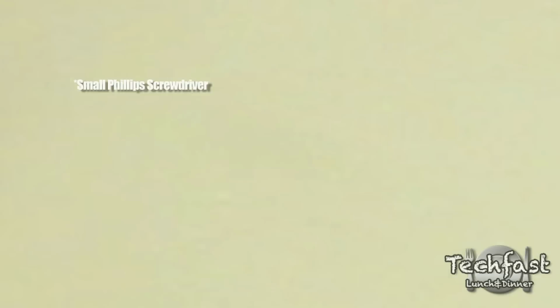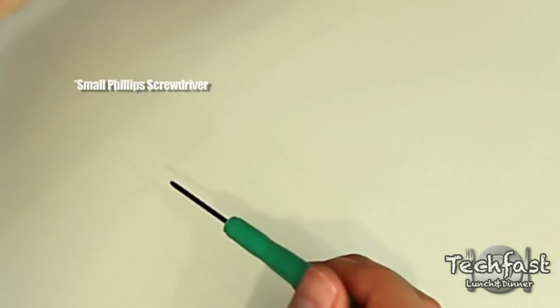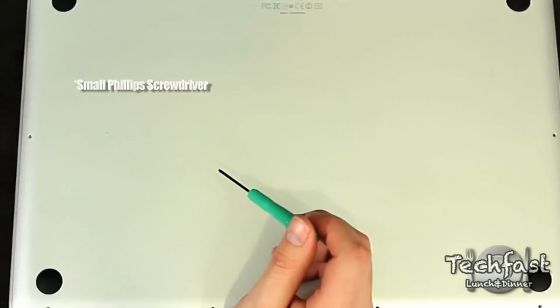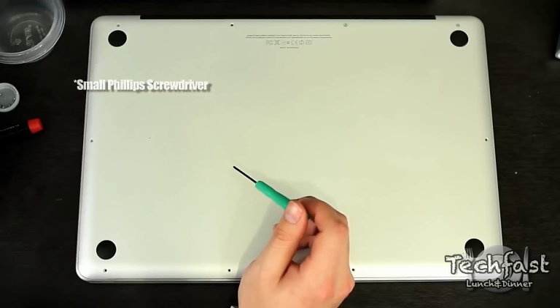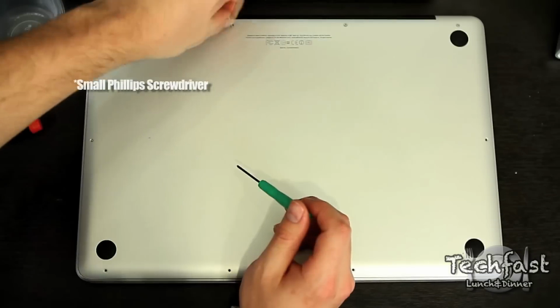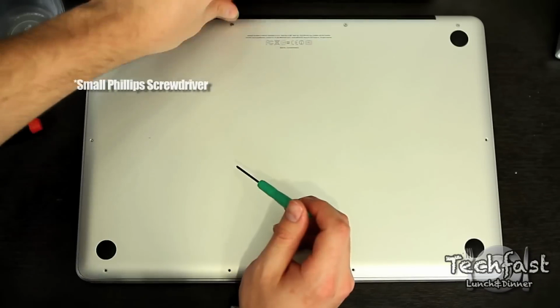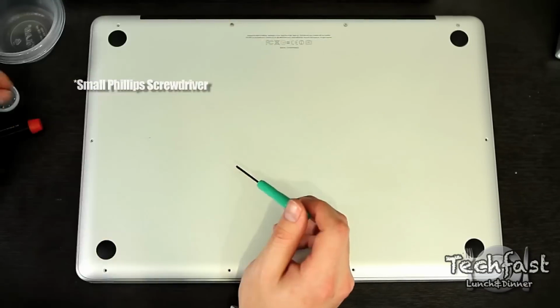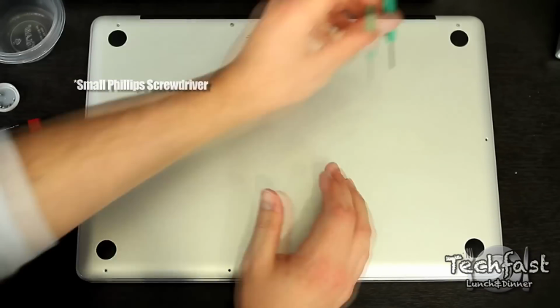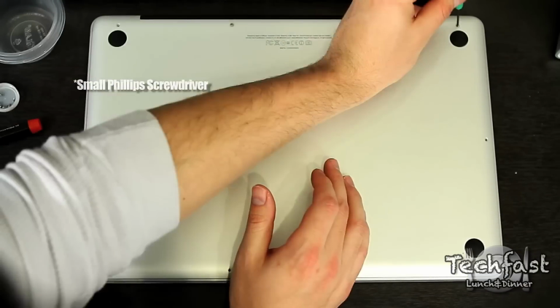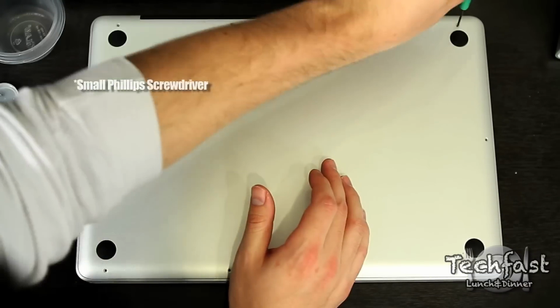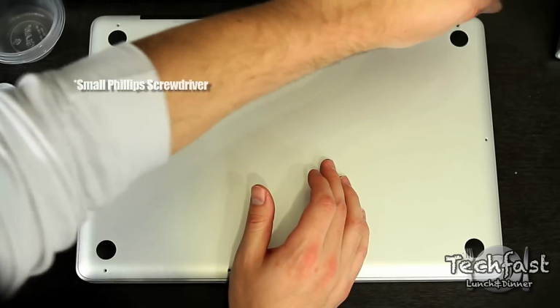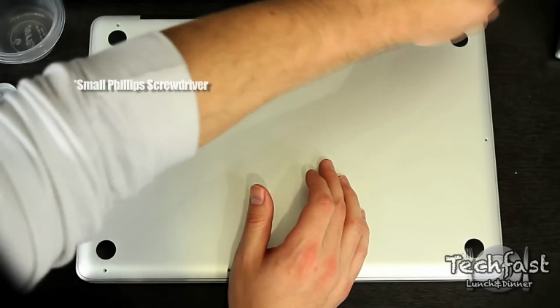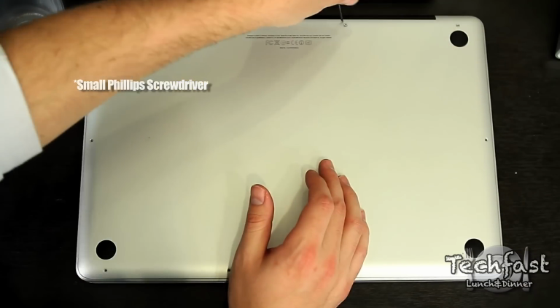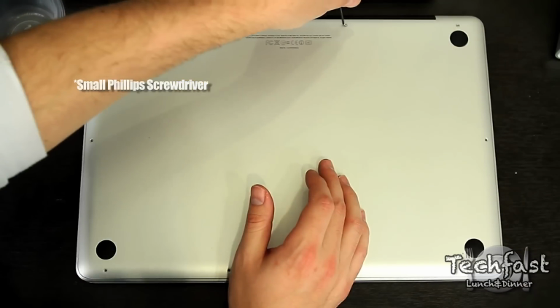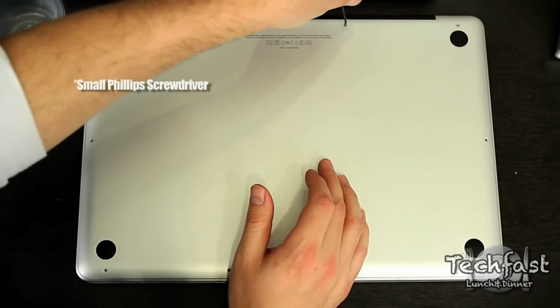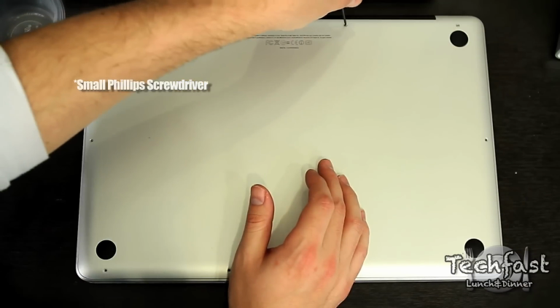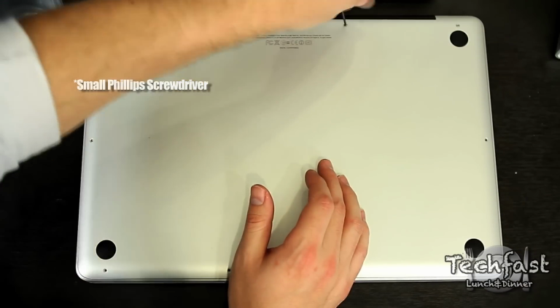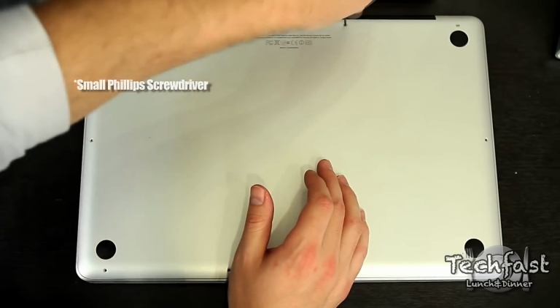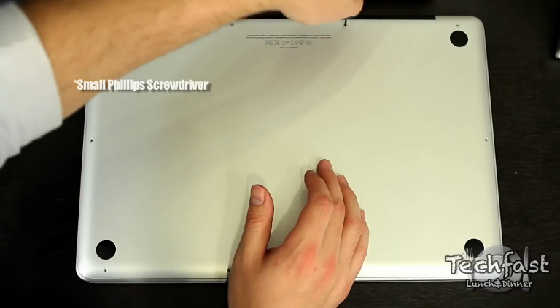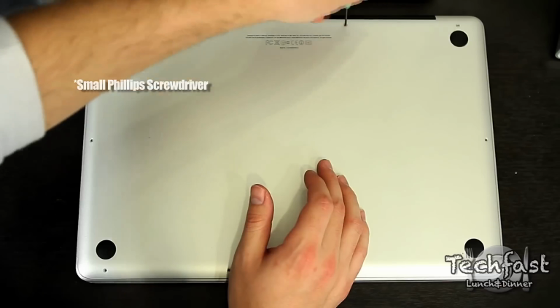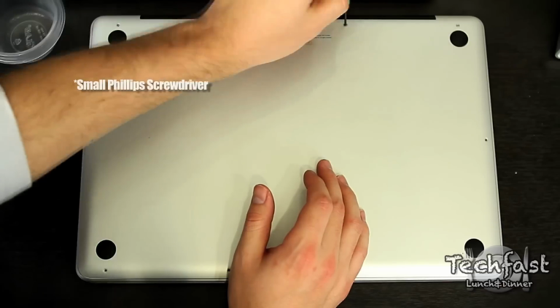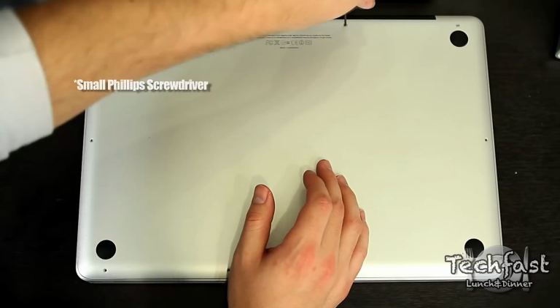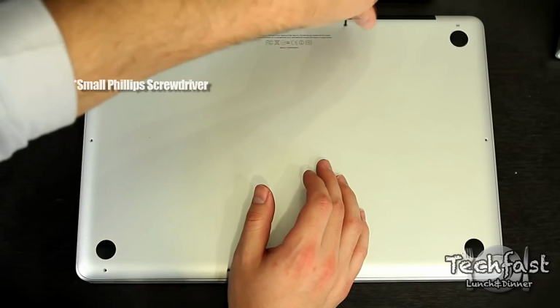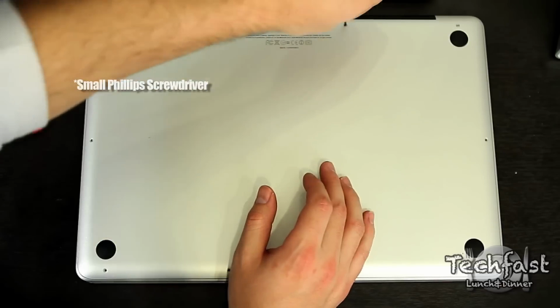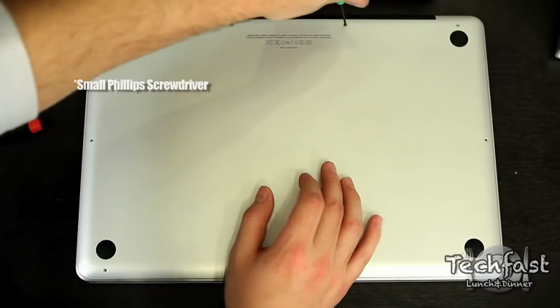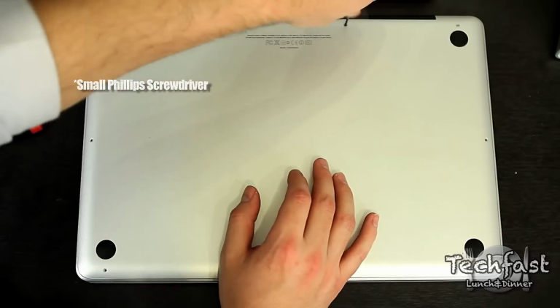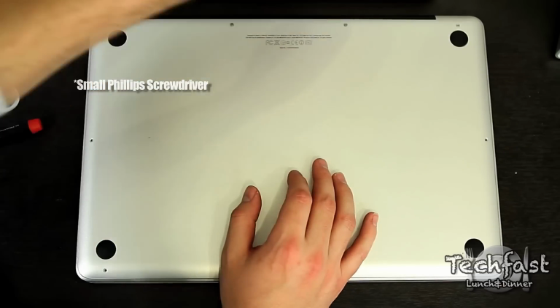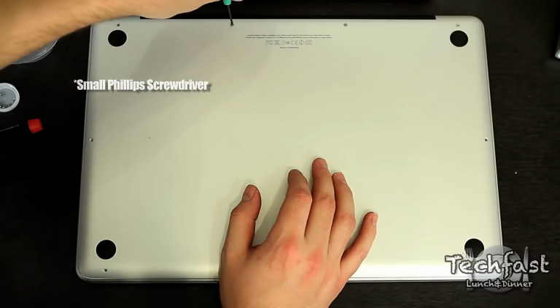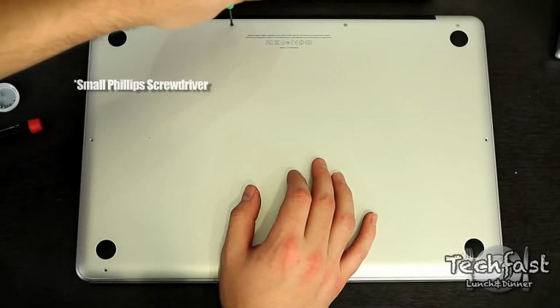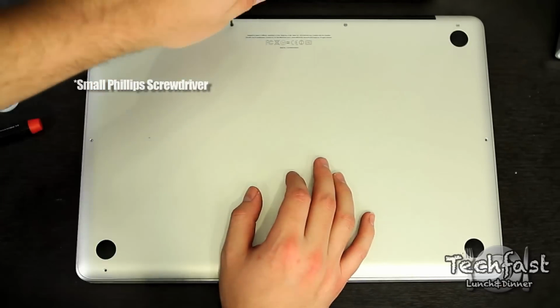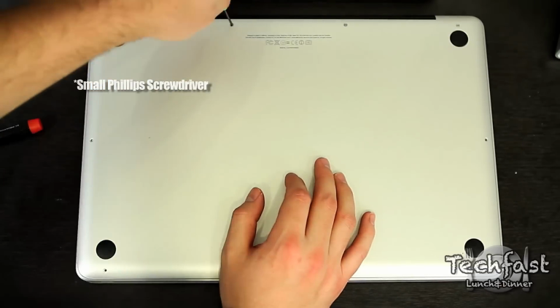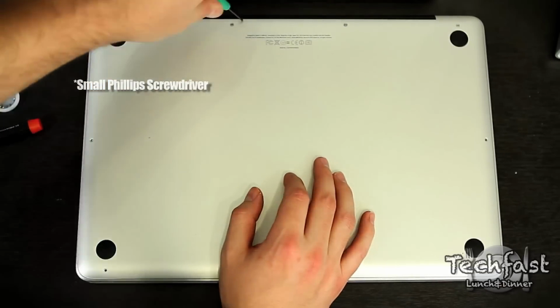Next, put all 11 screws back on to secure the lid before we turn on the MacBook Pro.